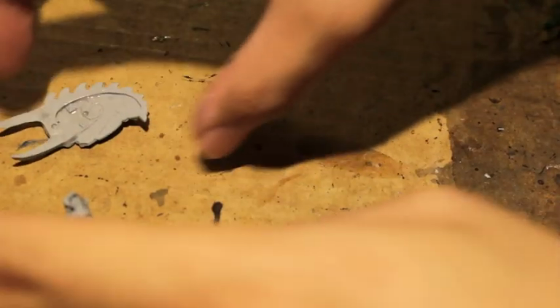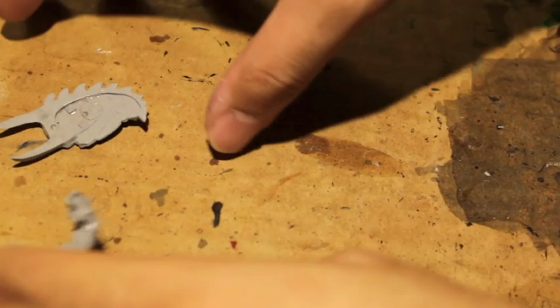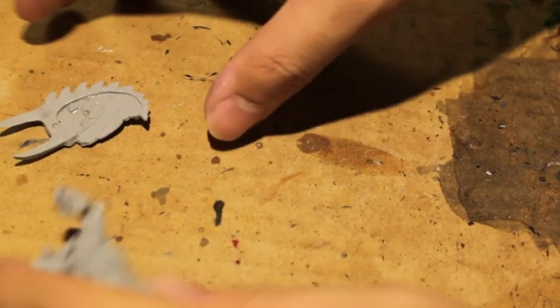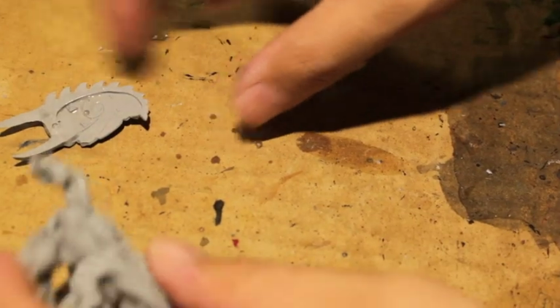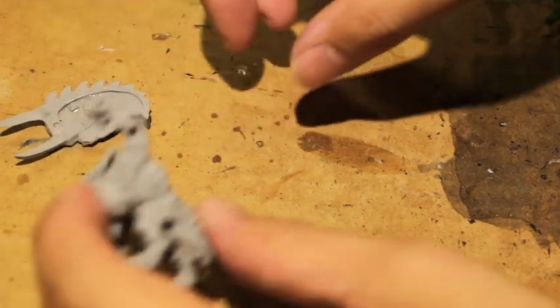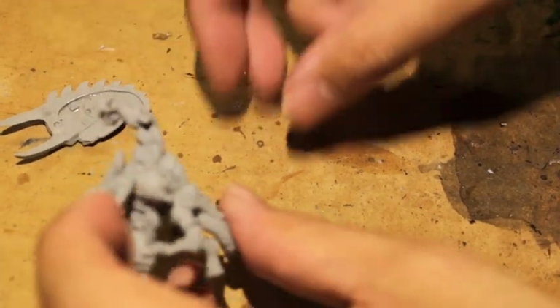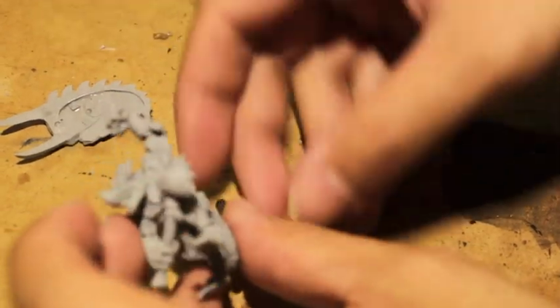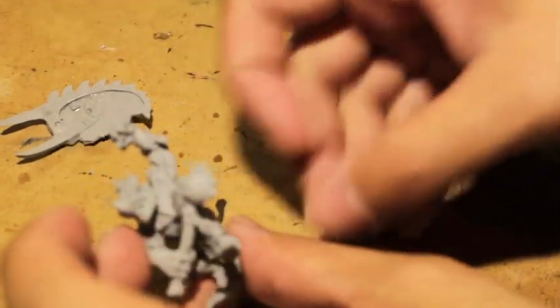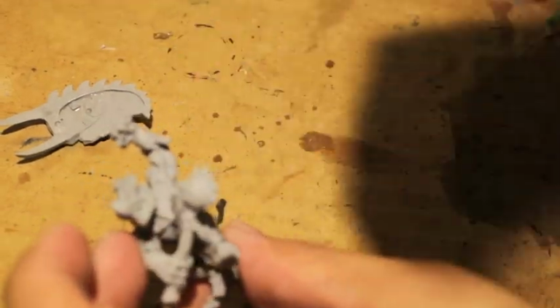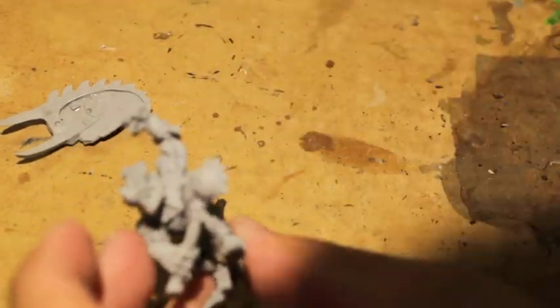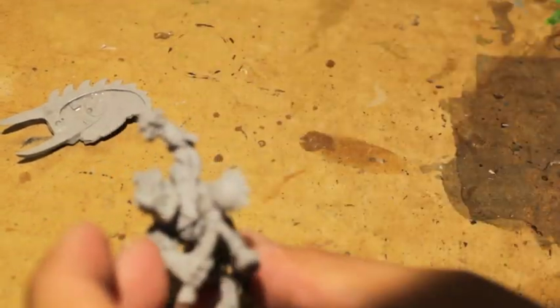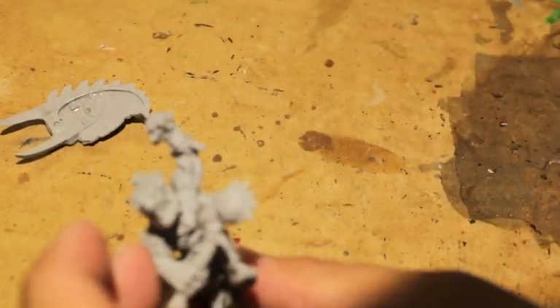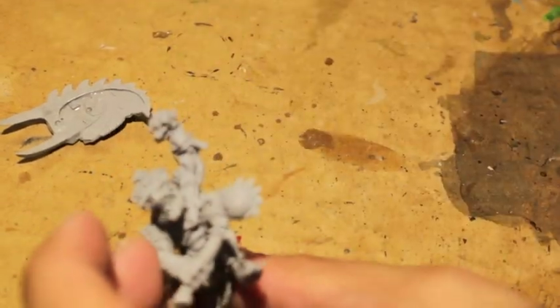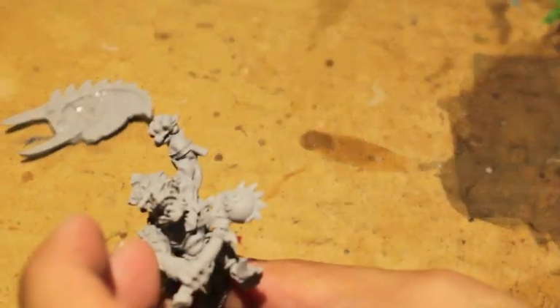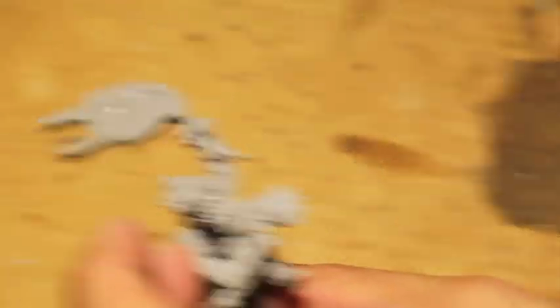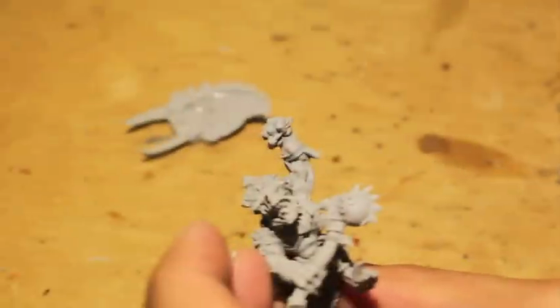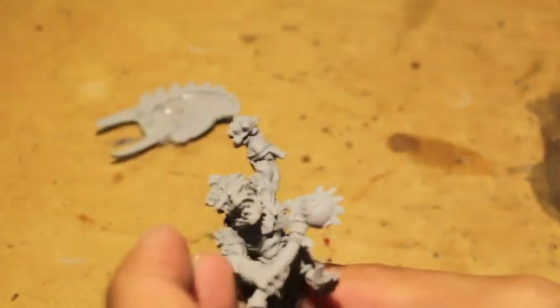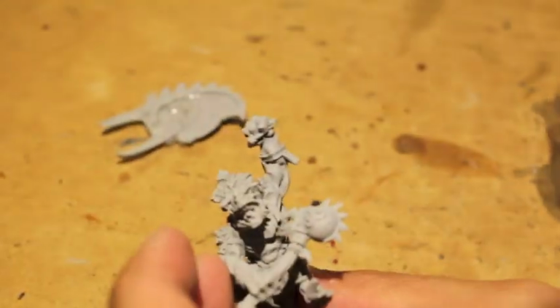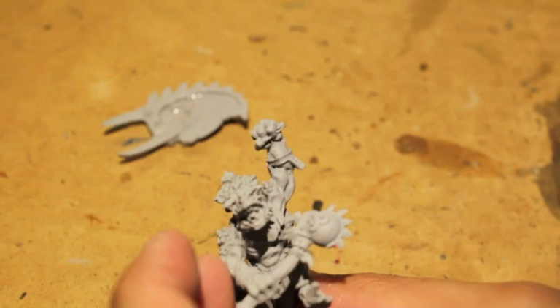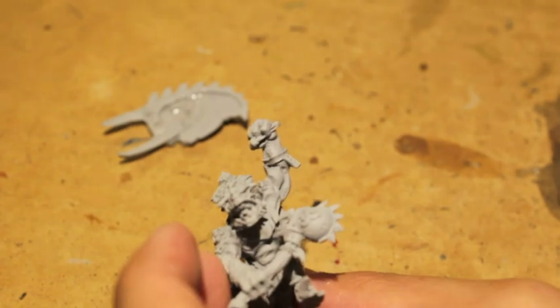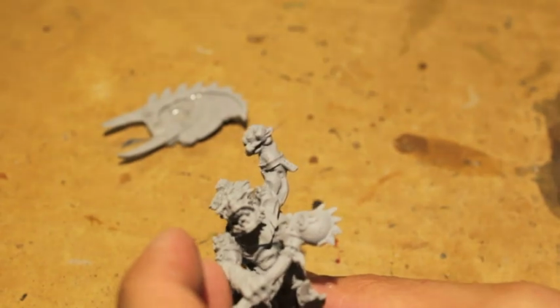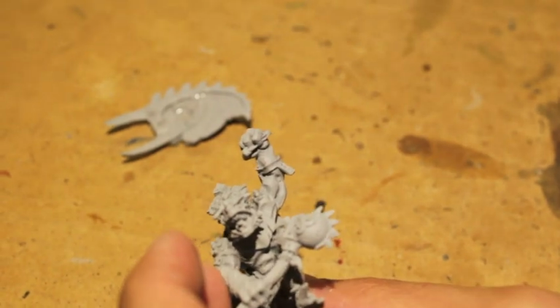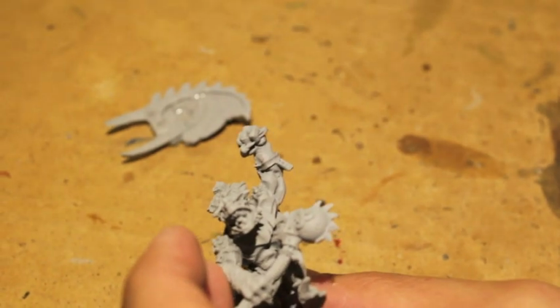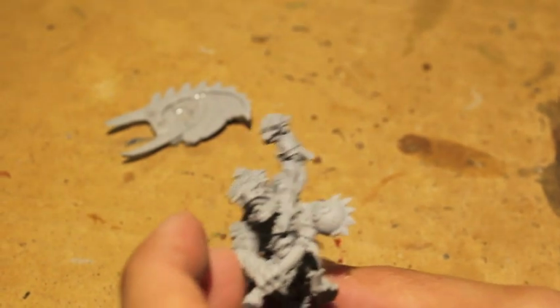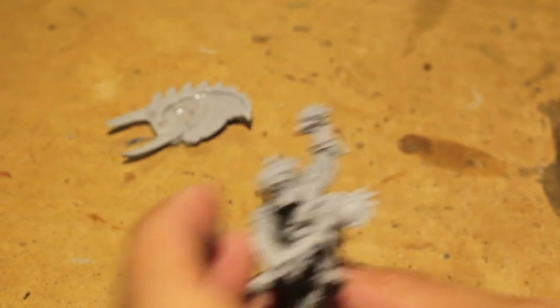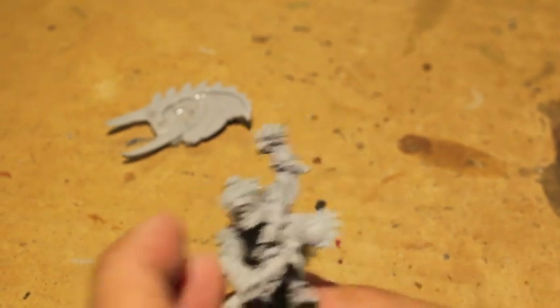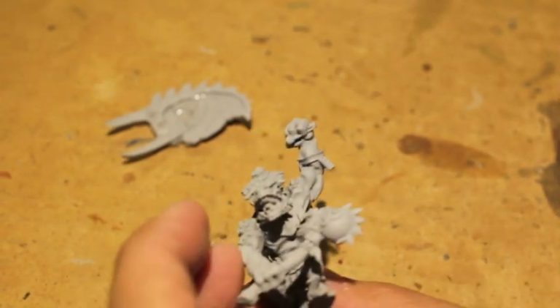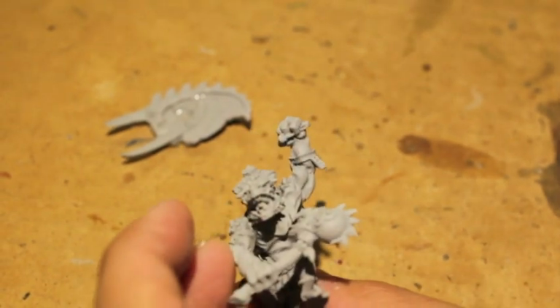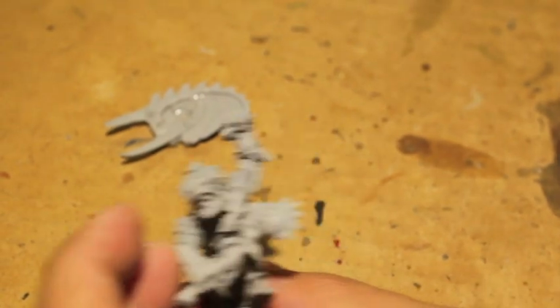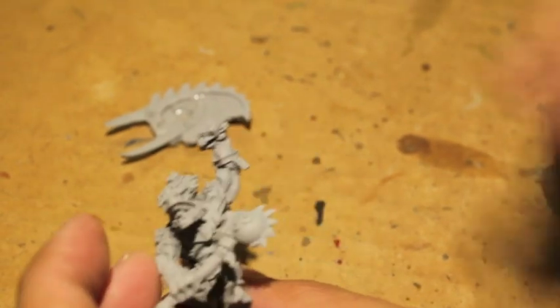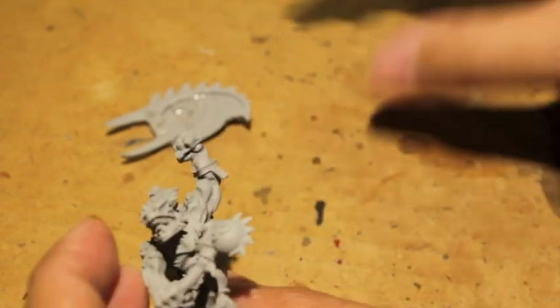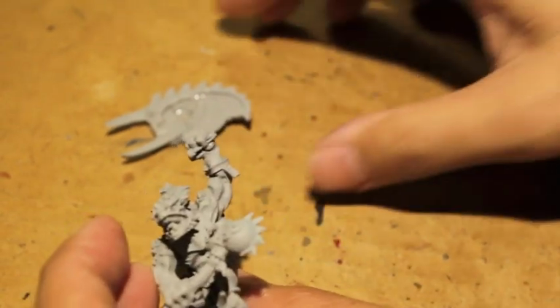What up players? It's Wall Boss. Stay up in this mug. Today we're looking at Gorok, the fine cast figure.